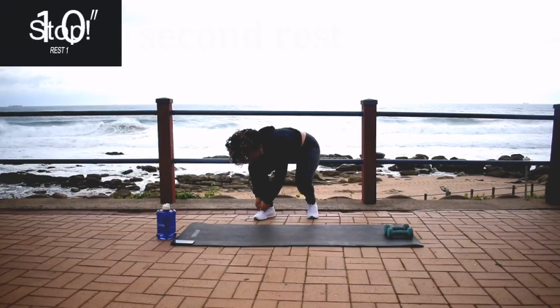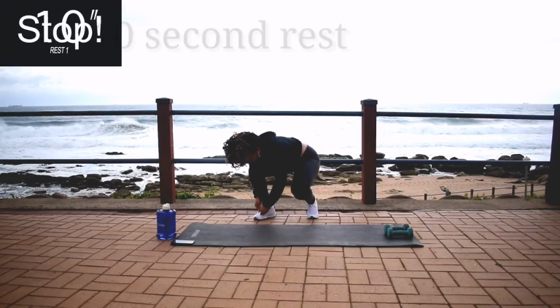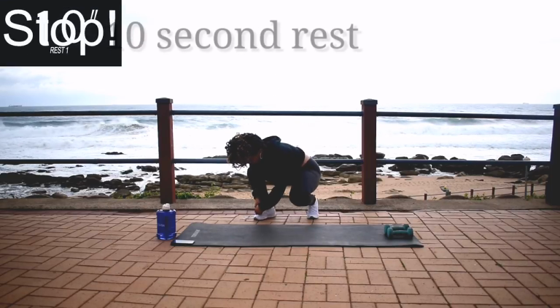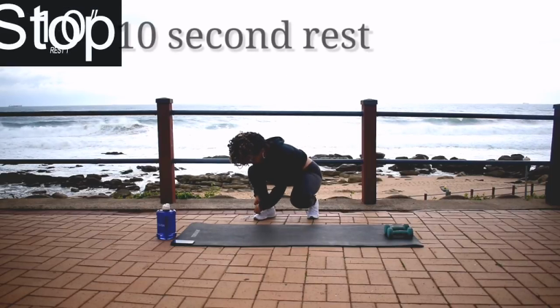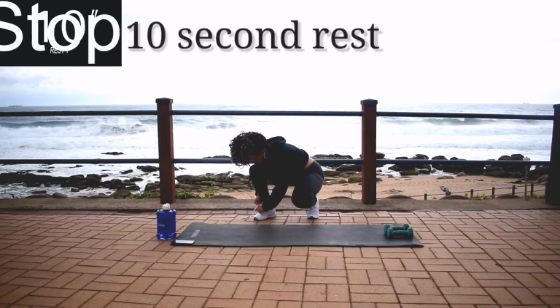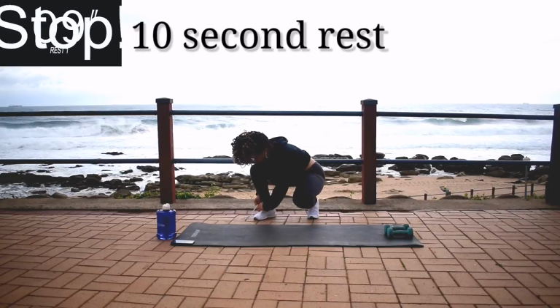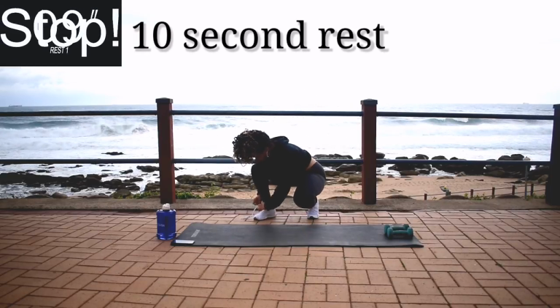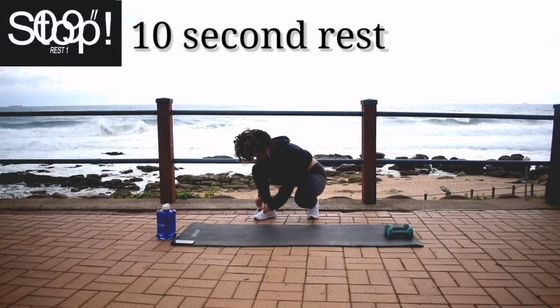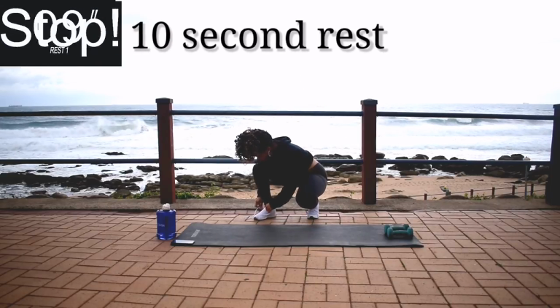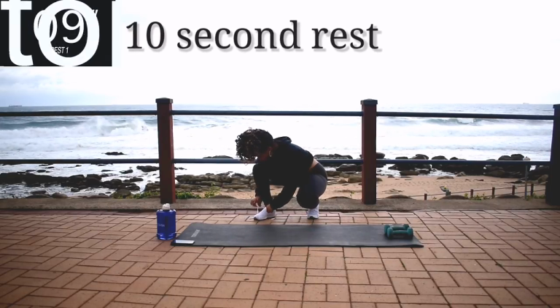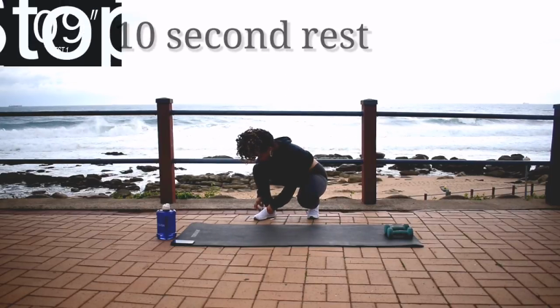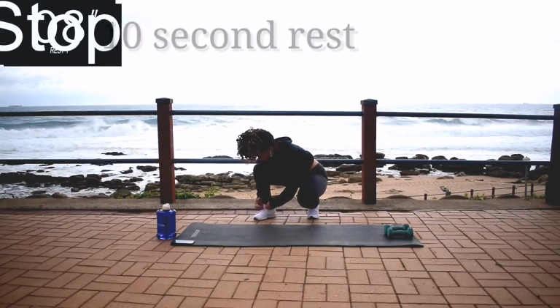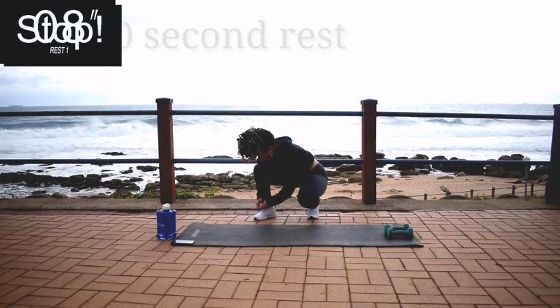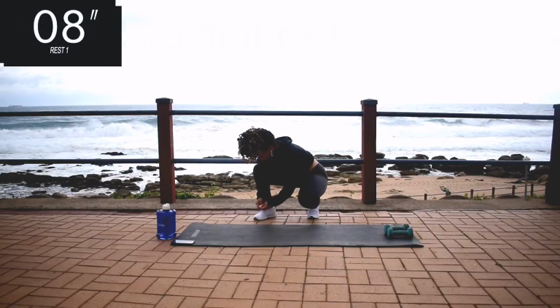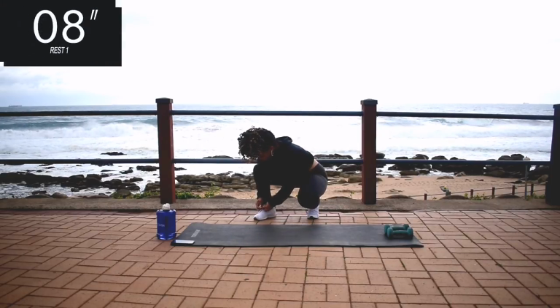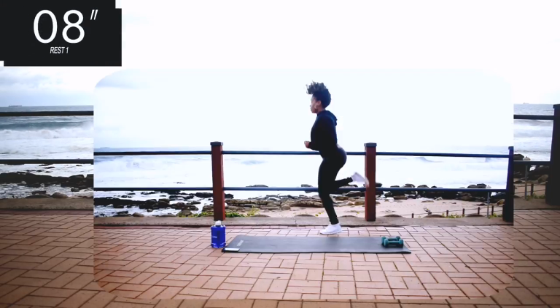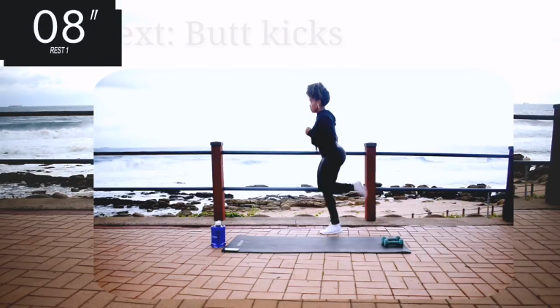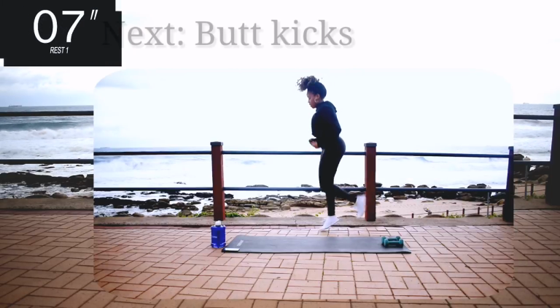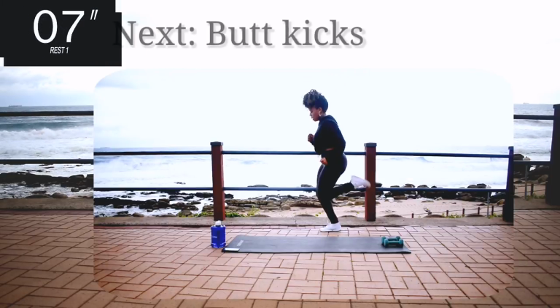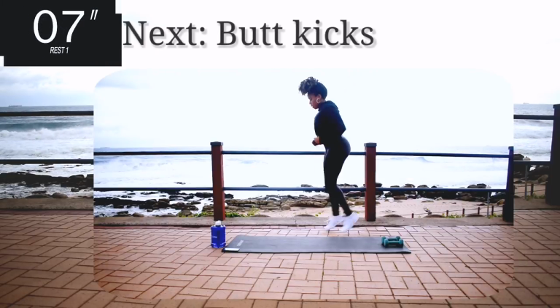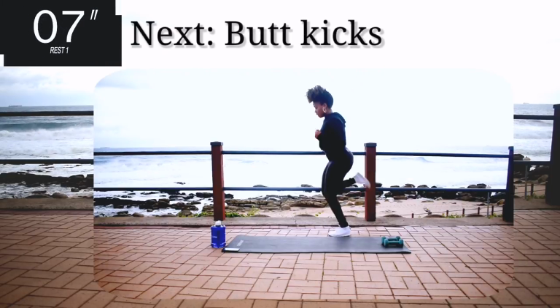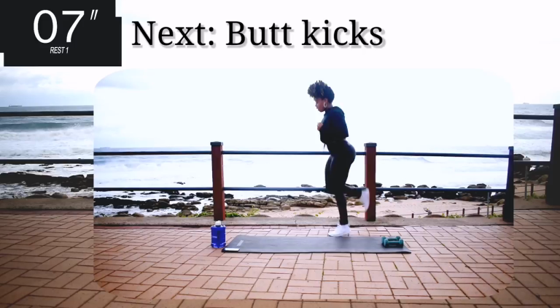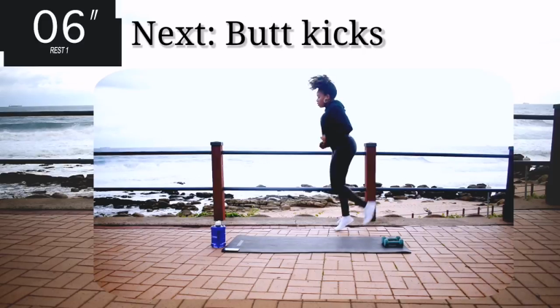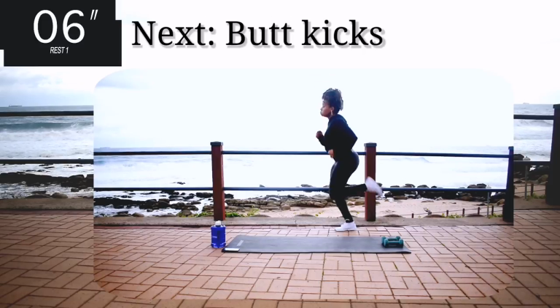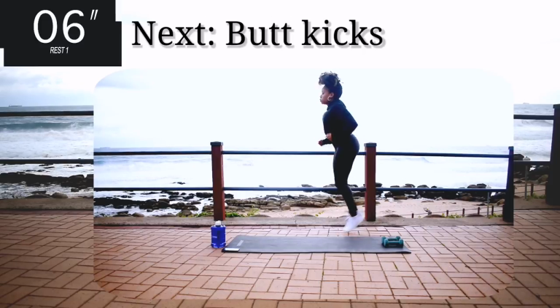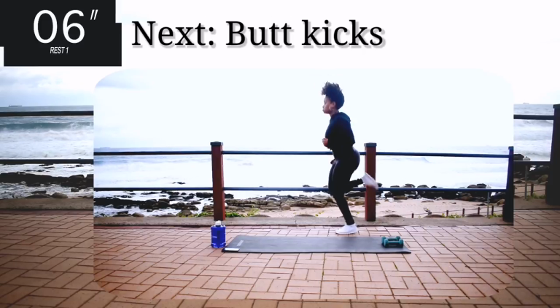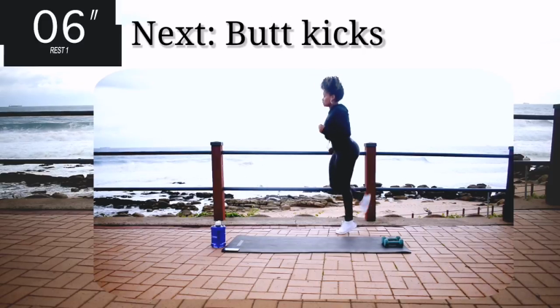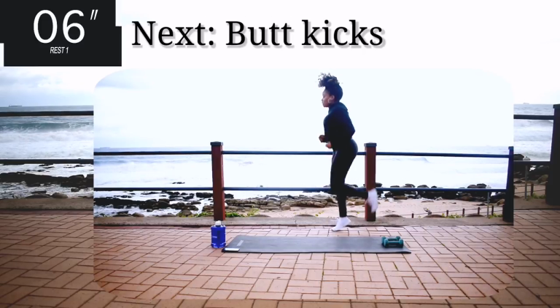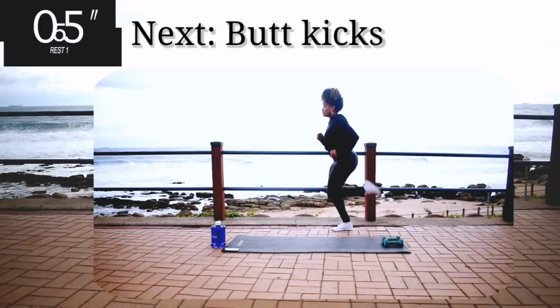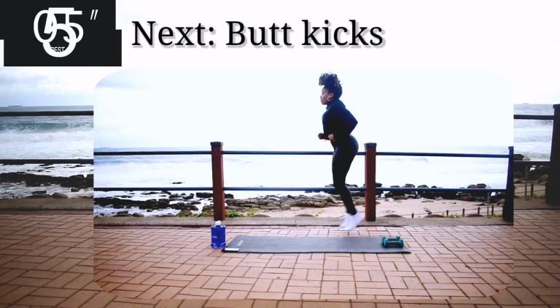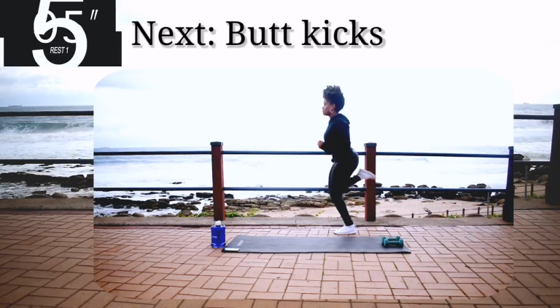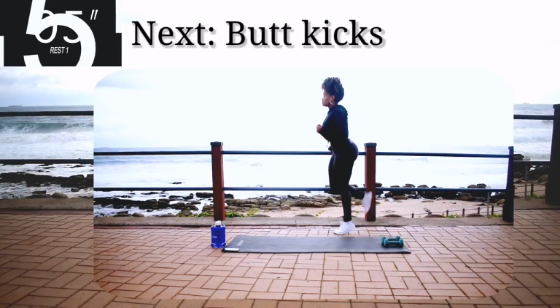Five seconds to go. Good. Take a 10 second rest. Up next we've got butt kicks.